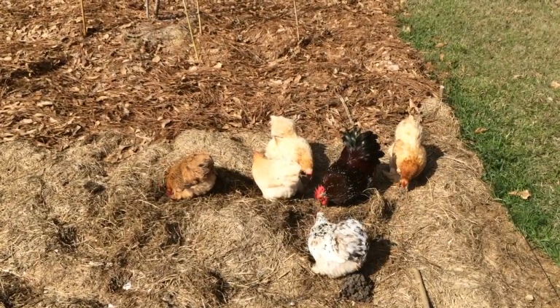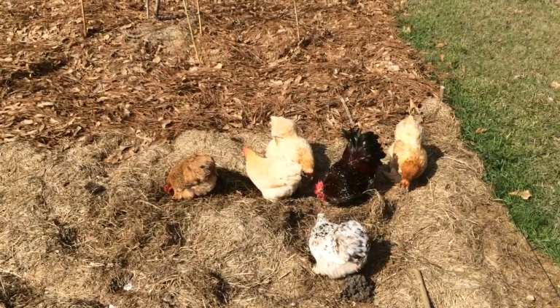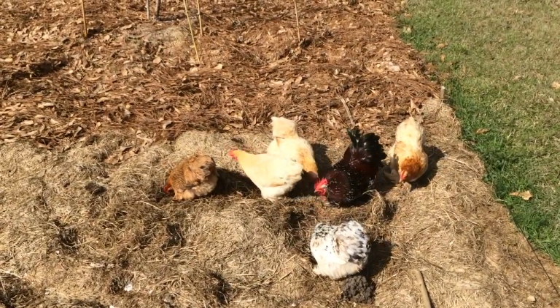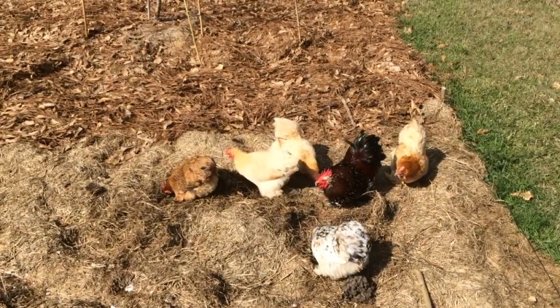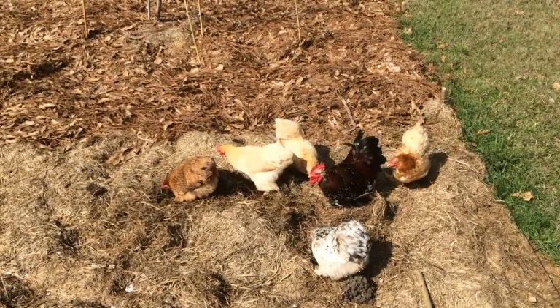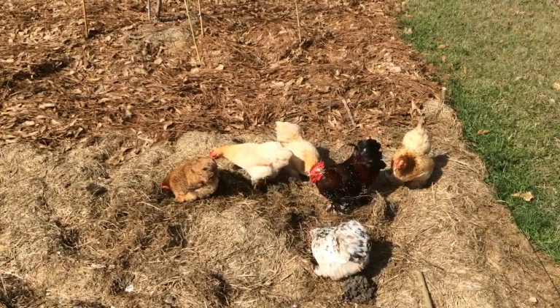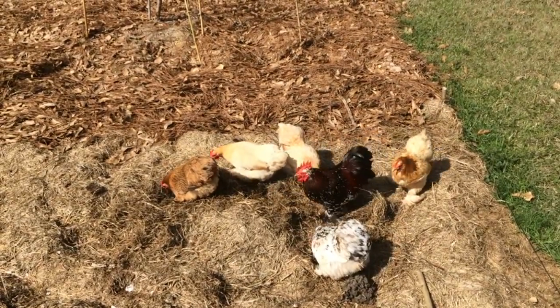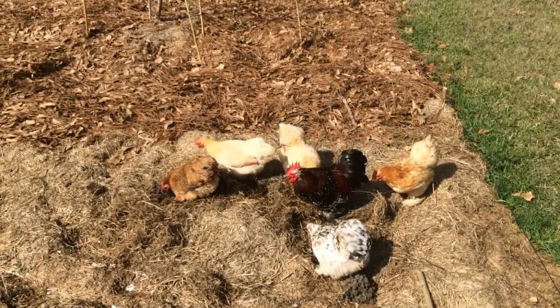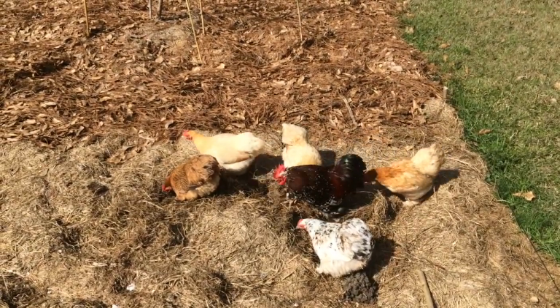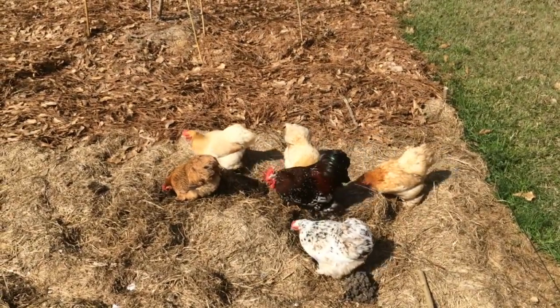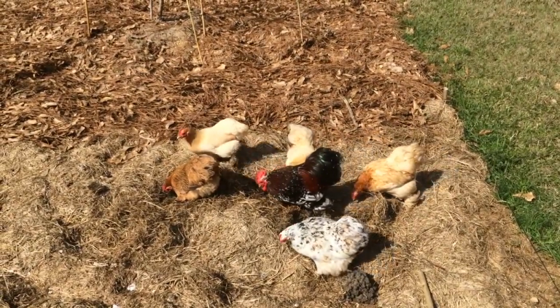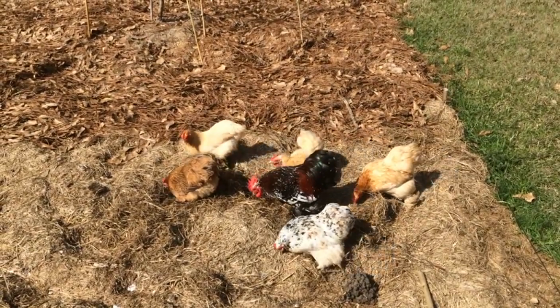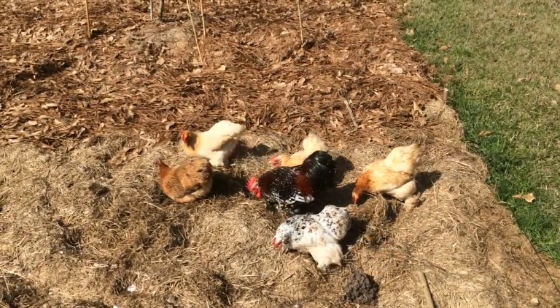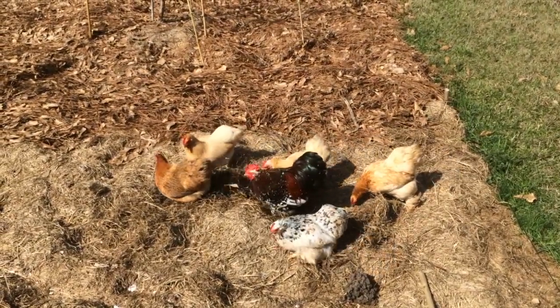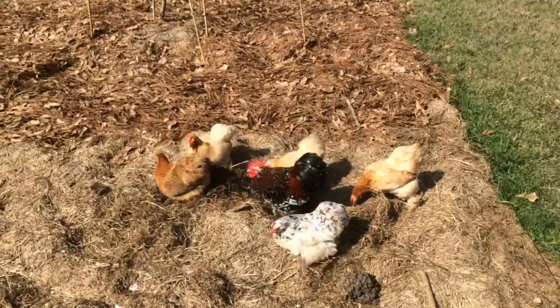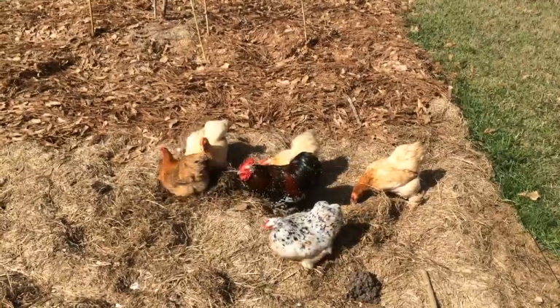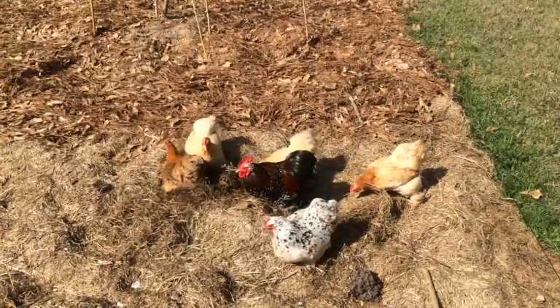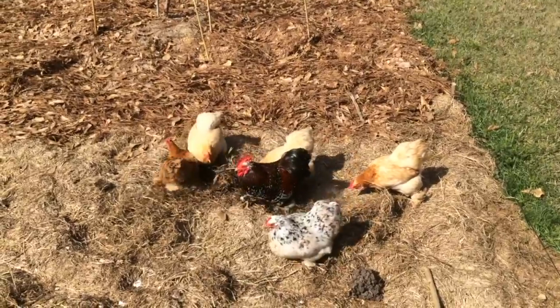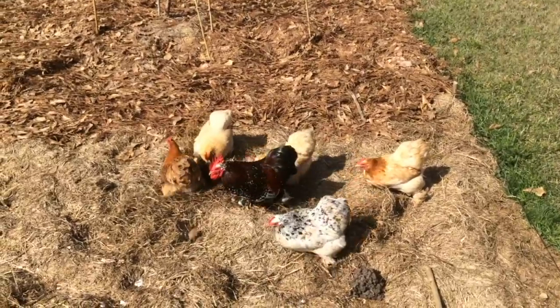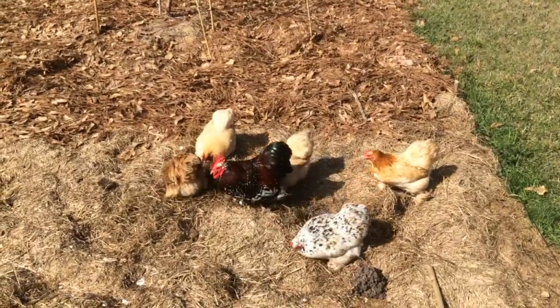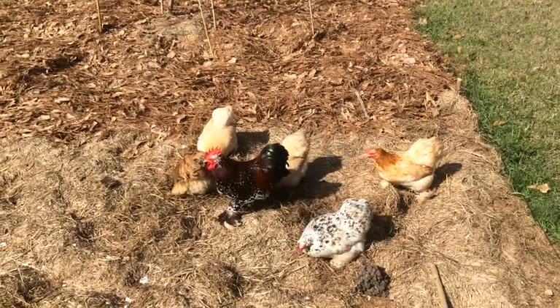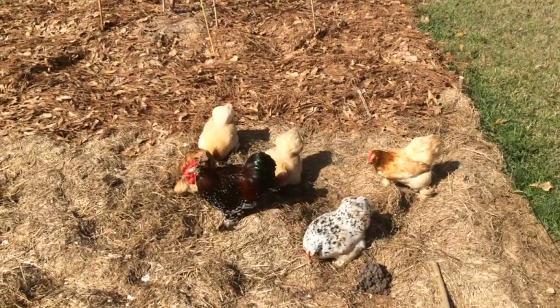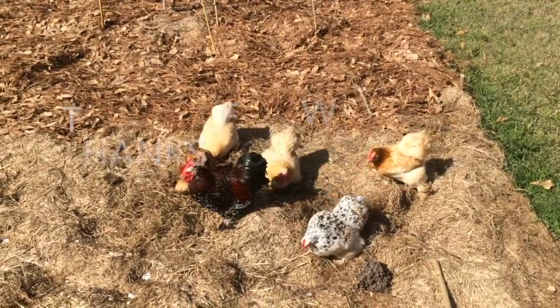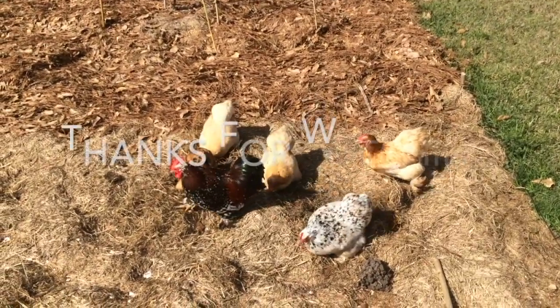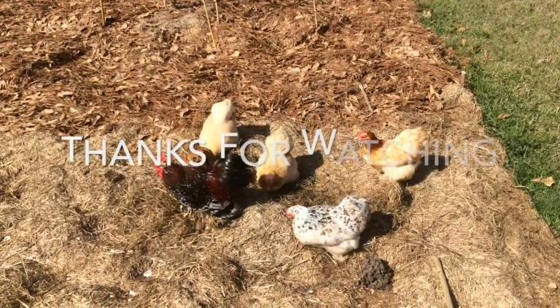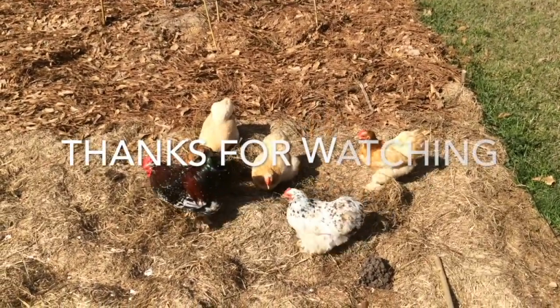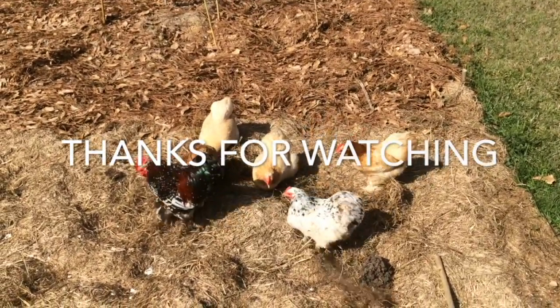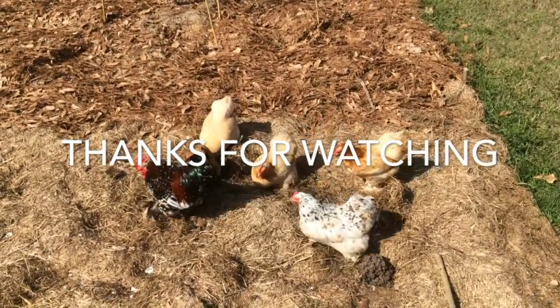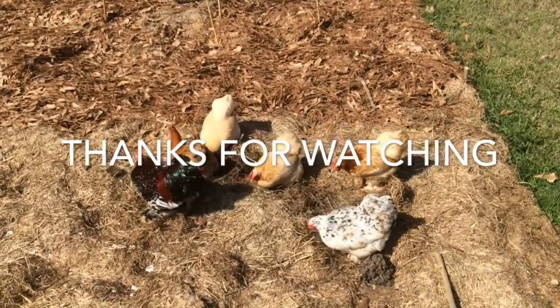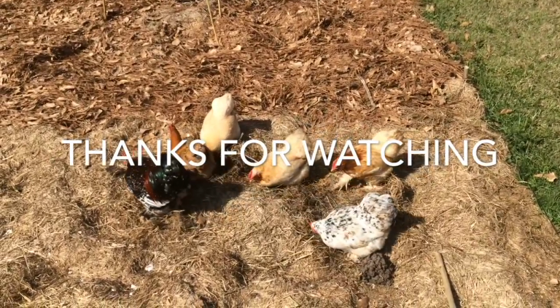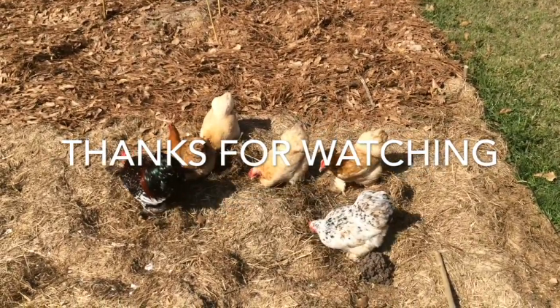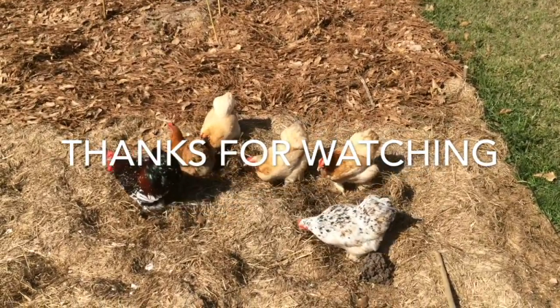That wraps it up. If you have any questions or want to suggest a breed, leave it in the comment section. Goodbye.